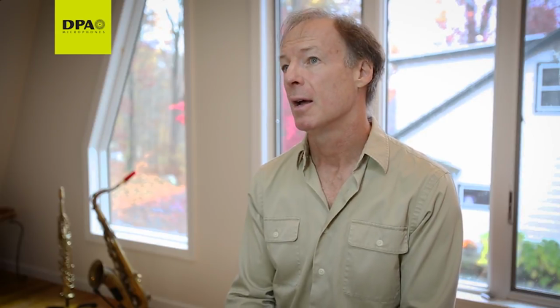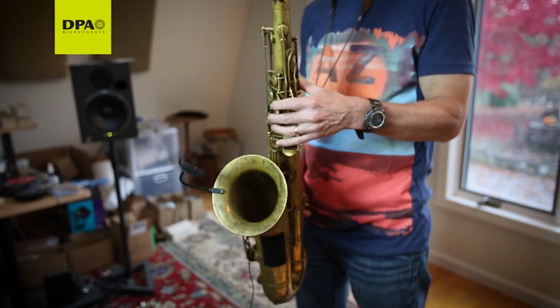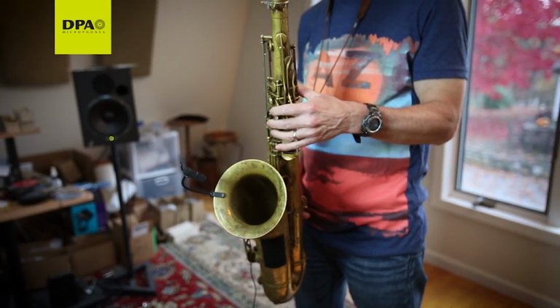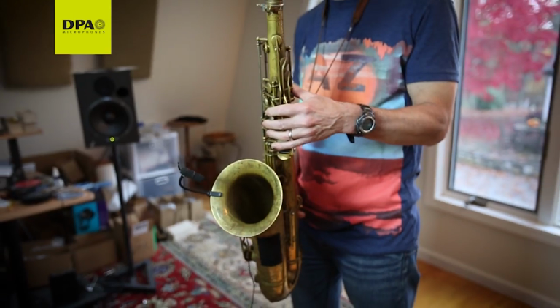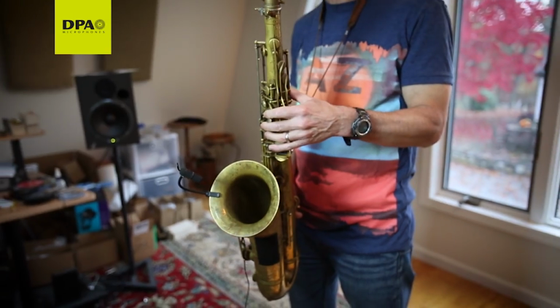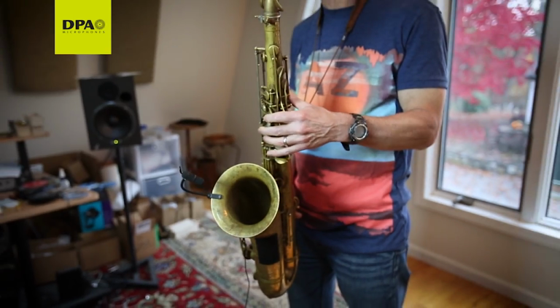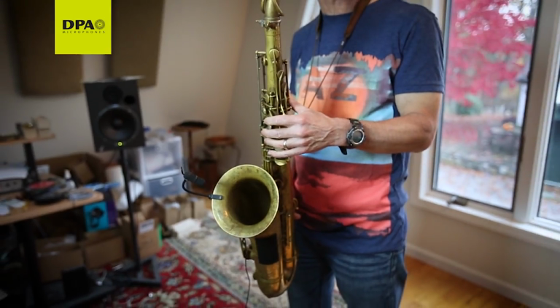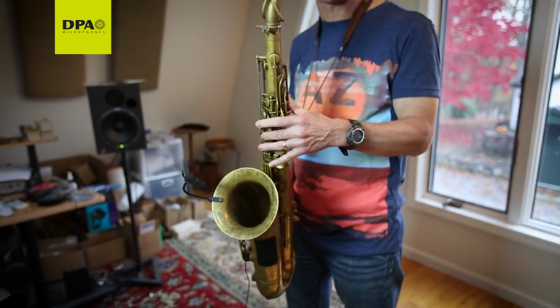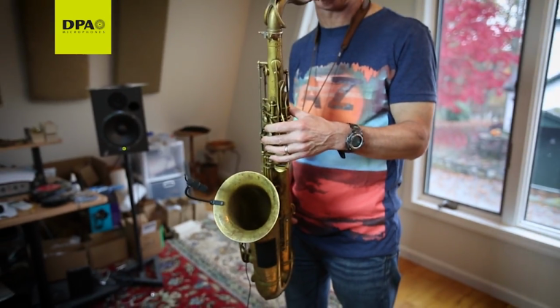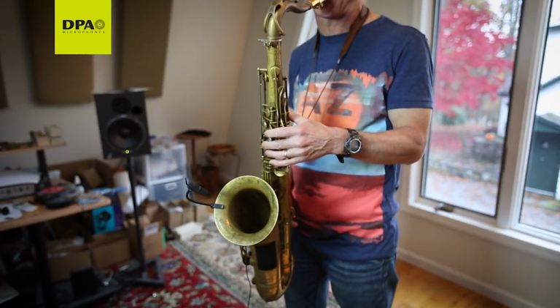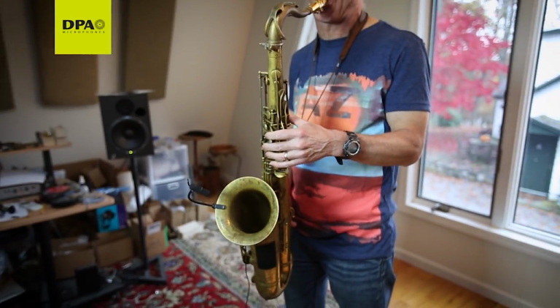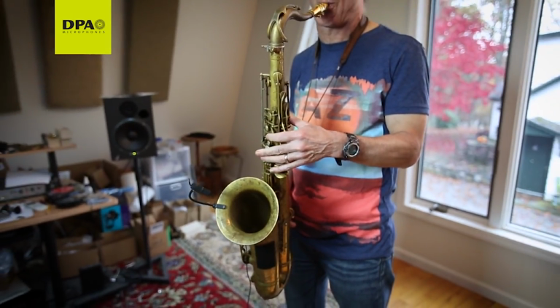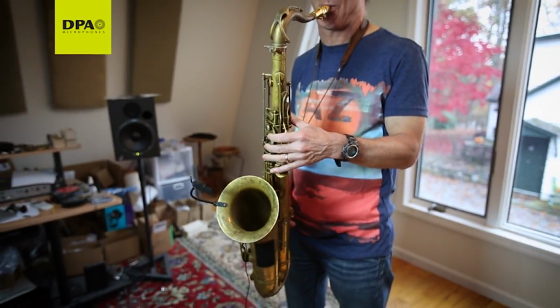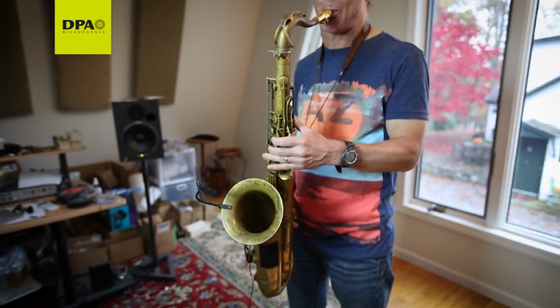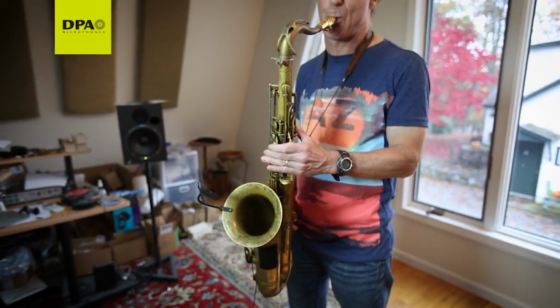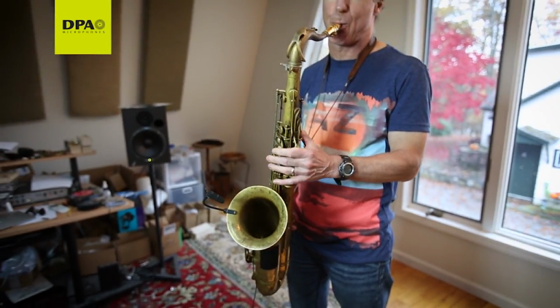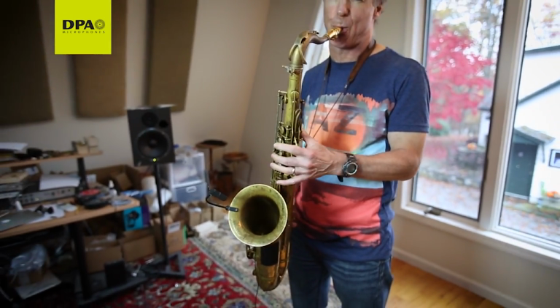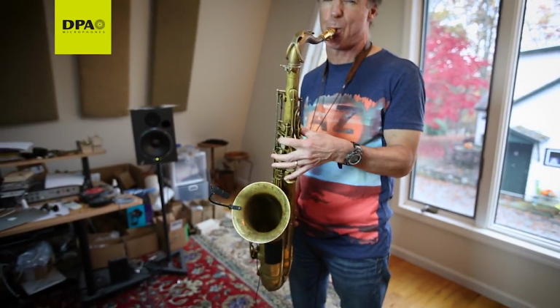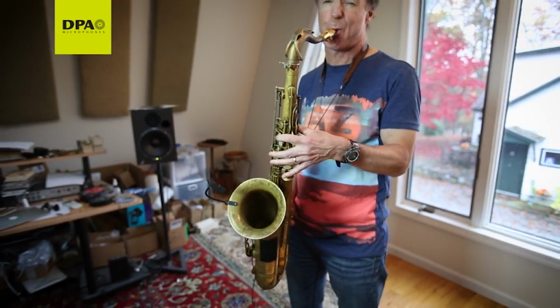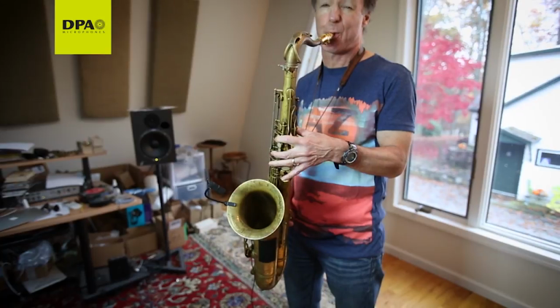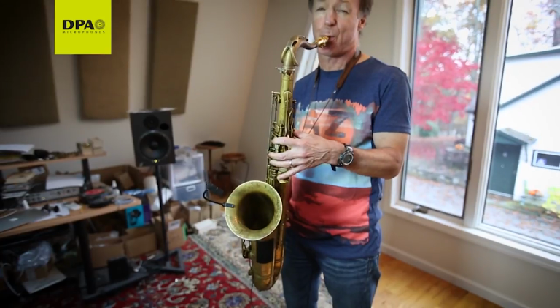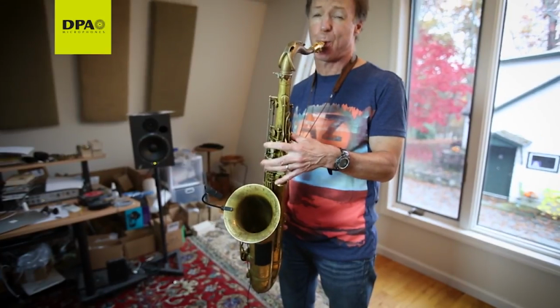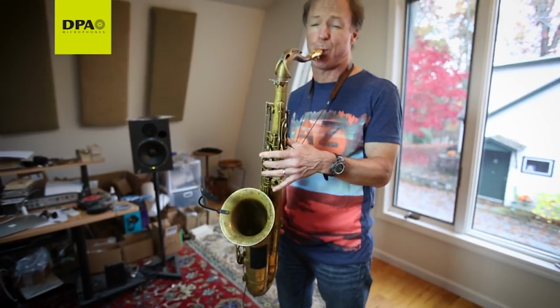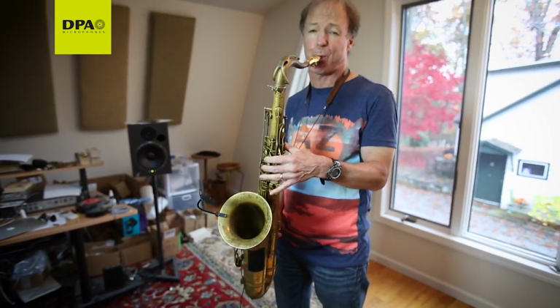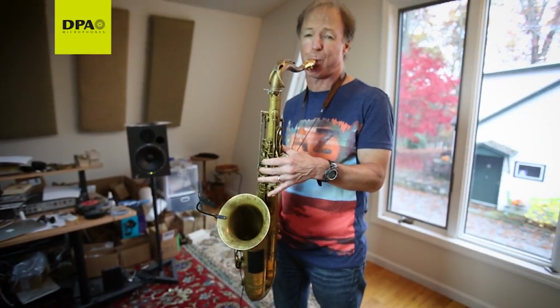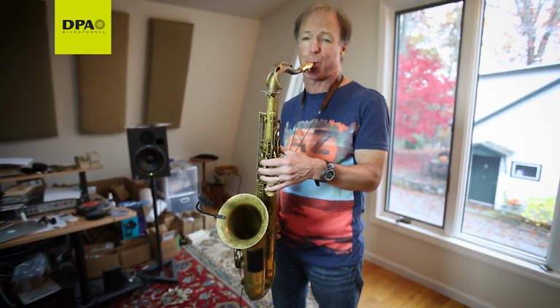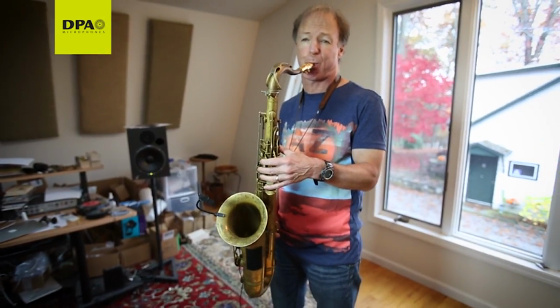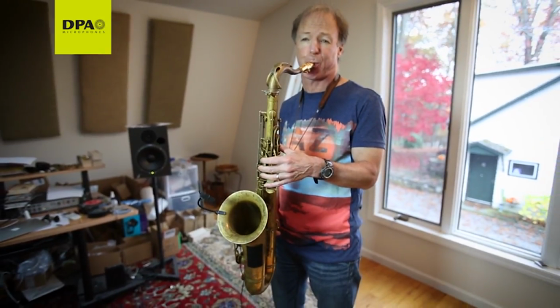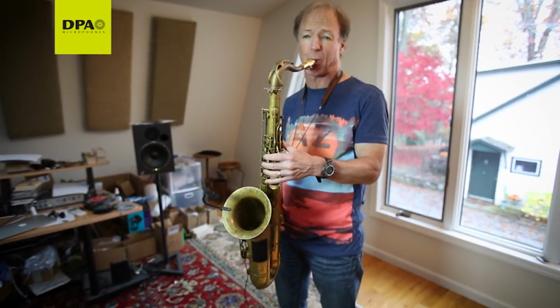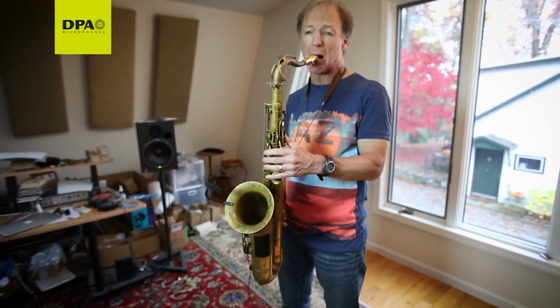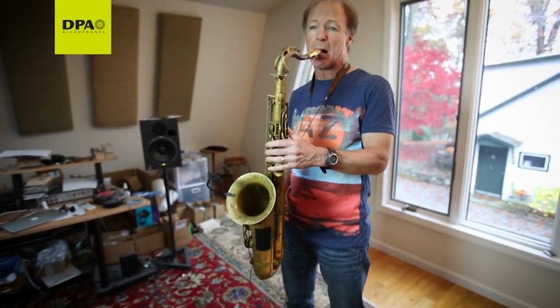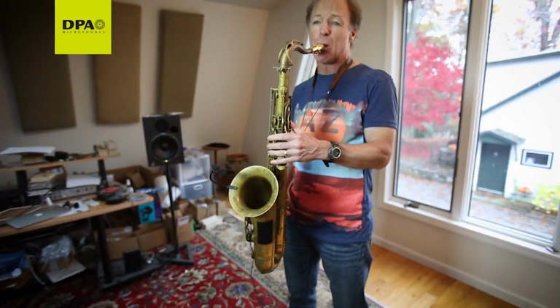If you're really serious about what you do, you have to be serious about the mic because it's who you are. So when I first tried the DPA, it was like, boom, here we go. This is what I'm using. This is me. This captures me.